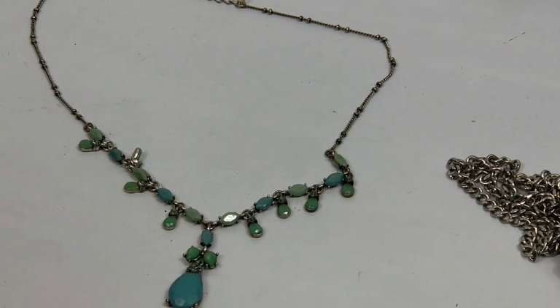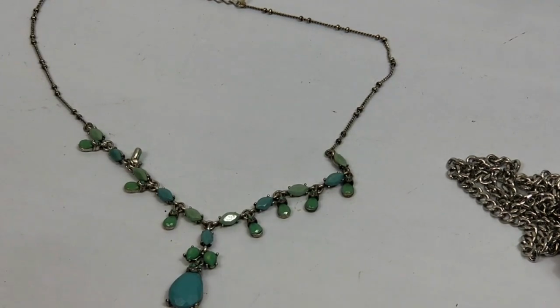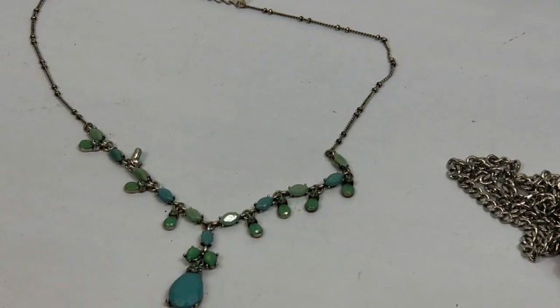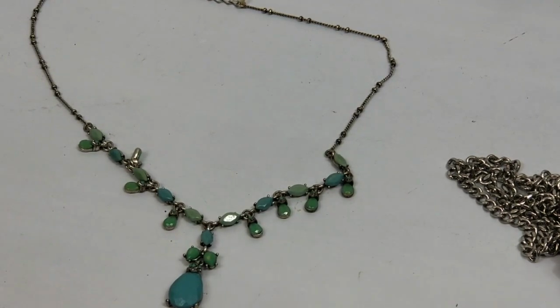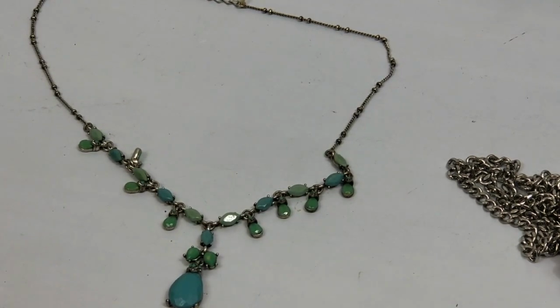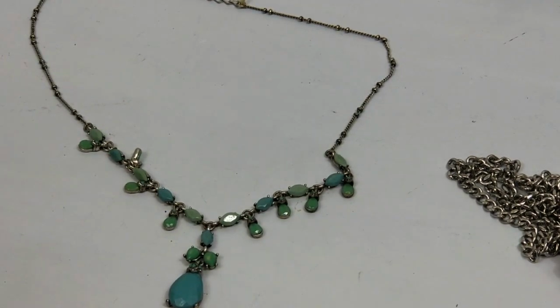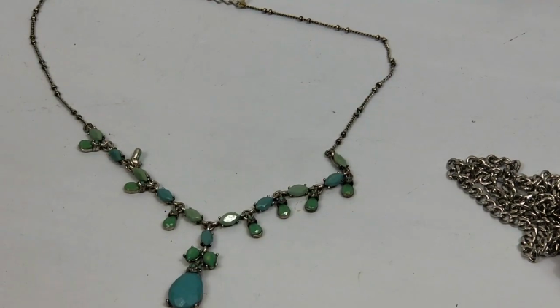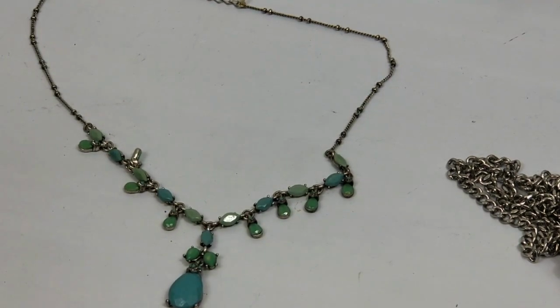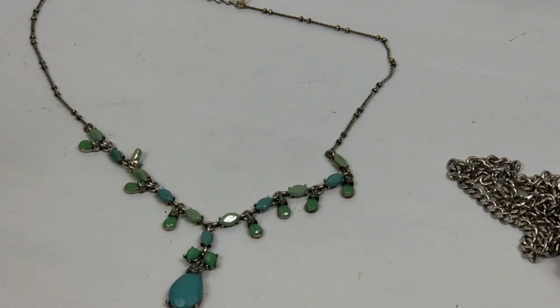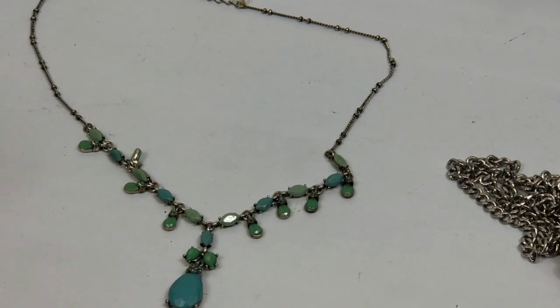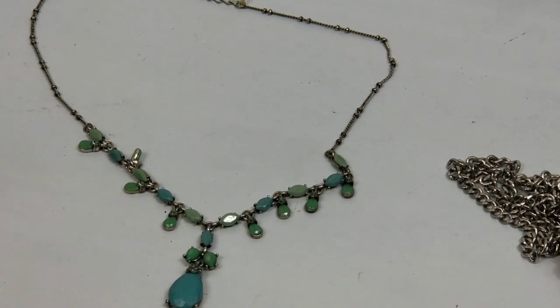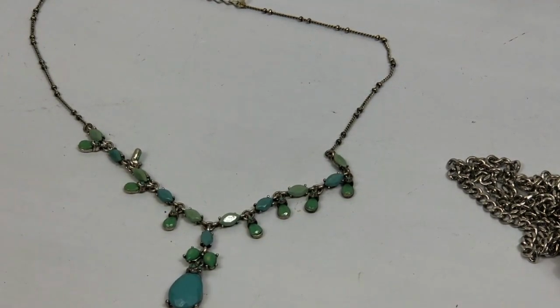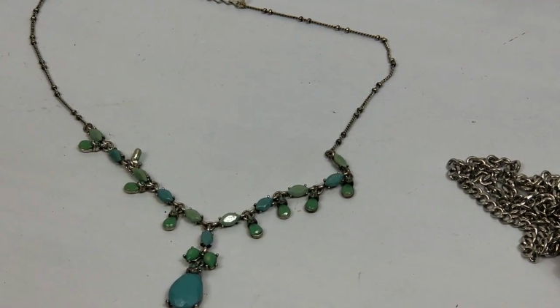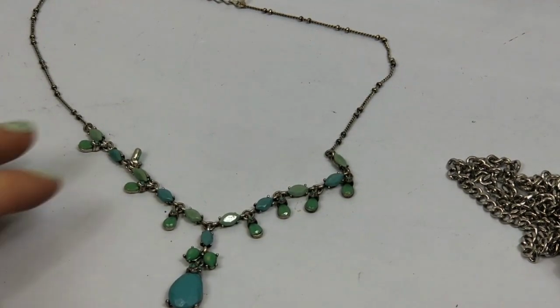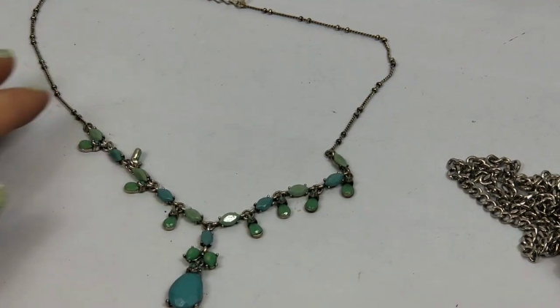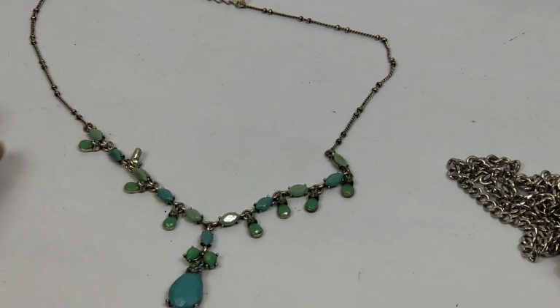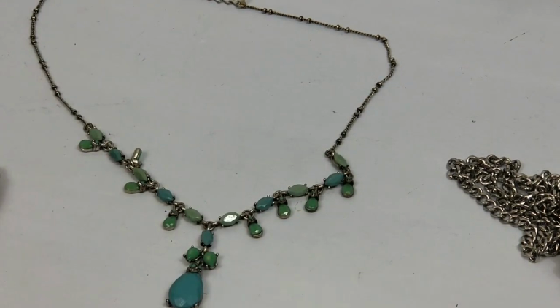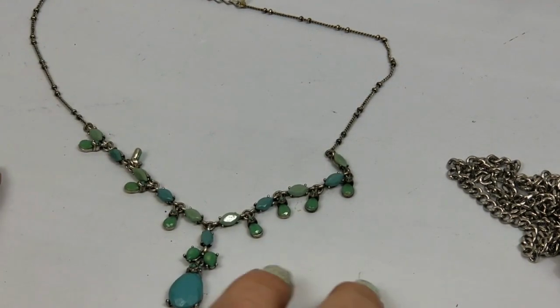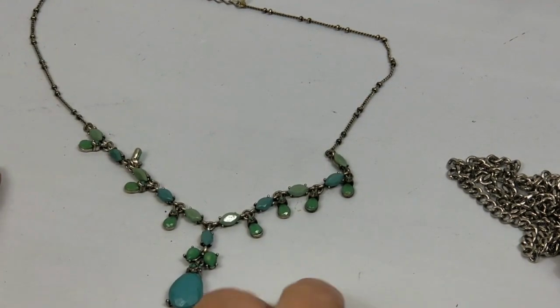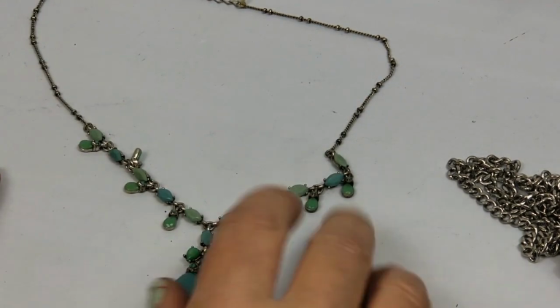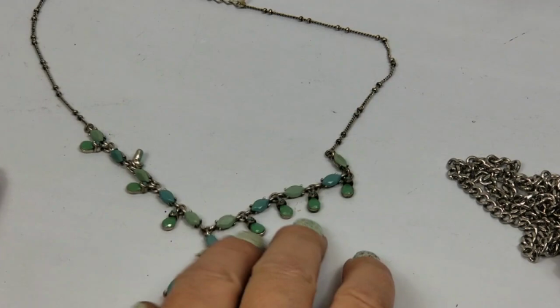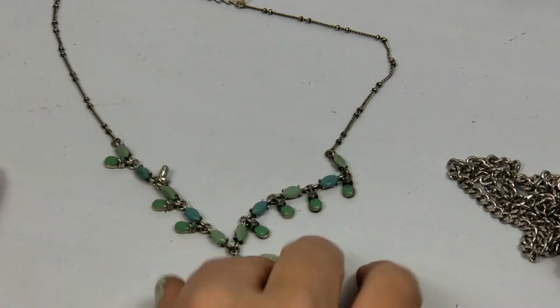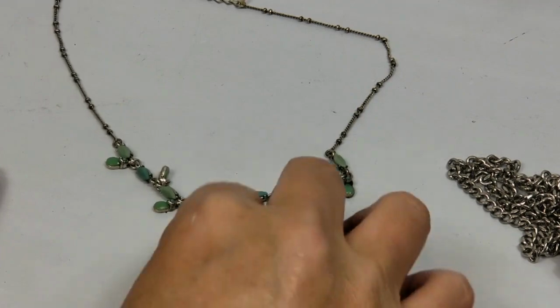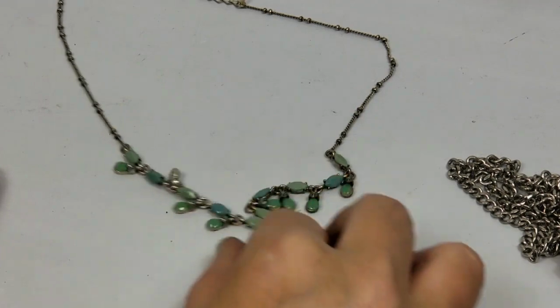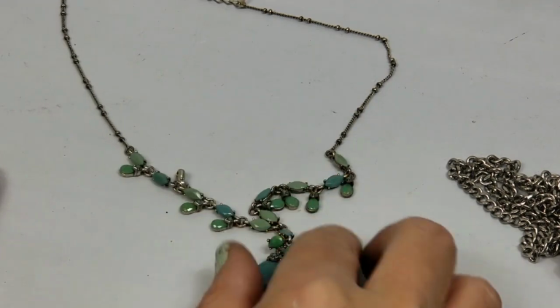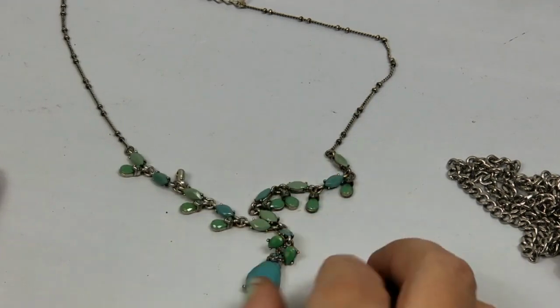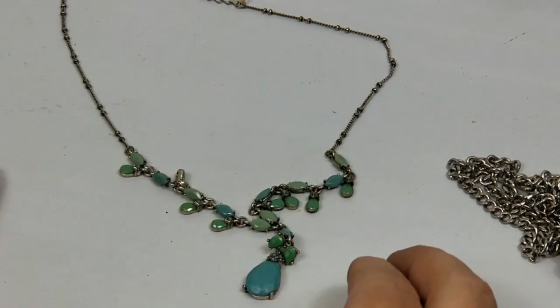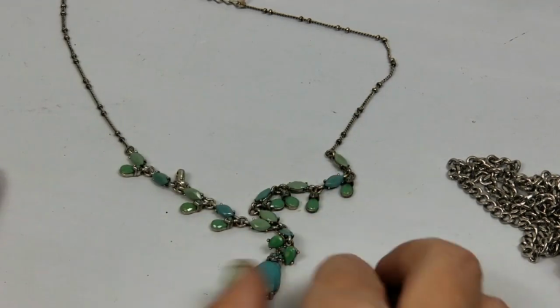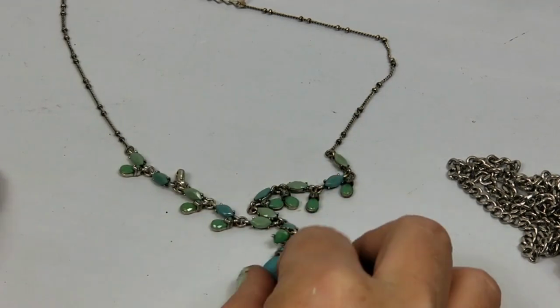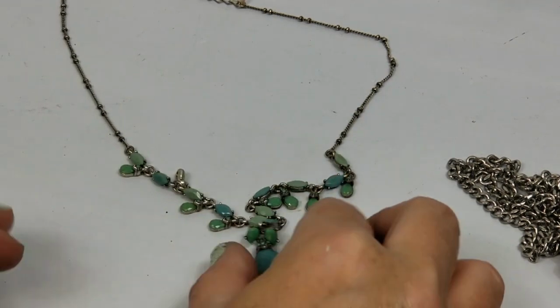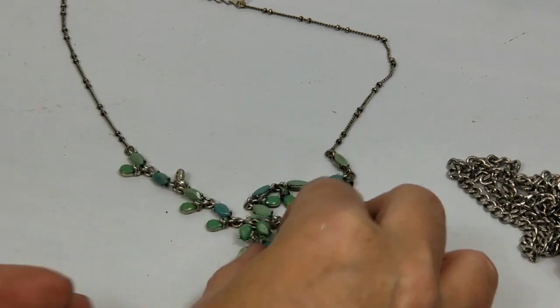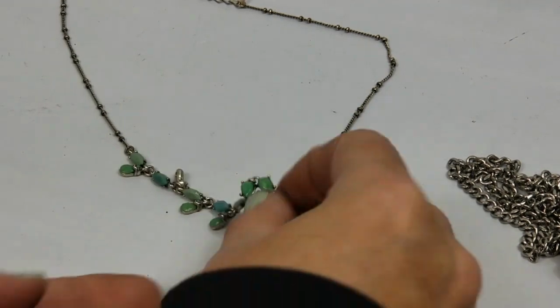It looks kind of dark in here so I apologize - it's too dark.